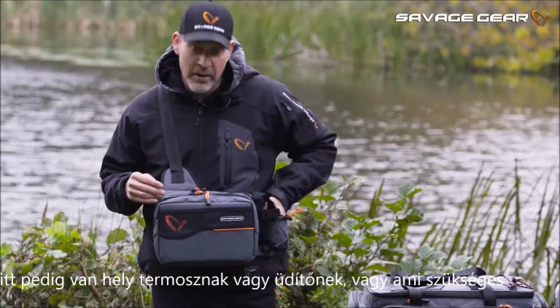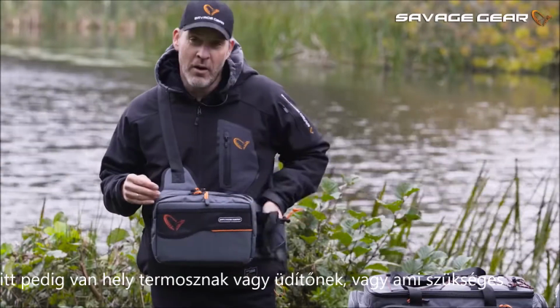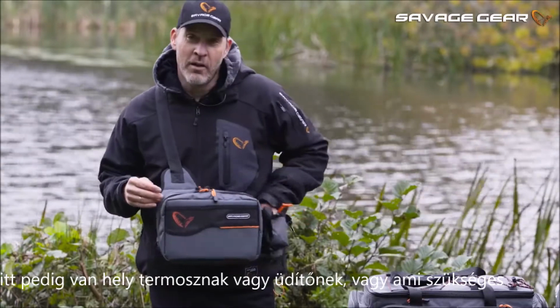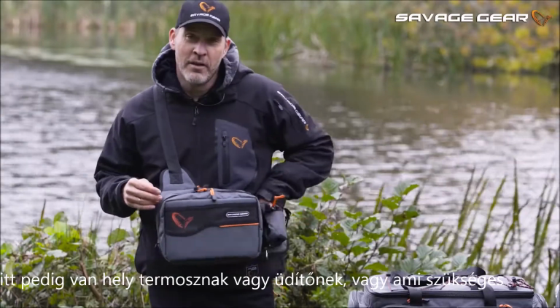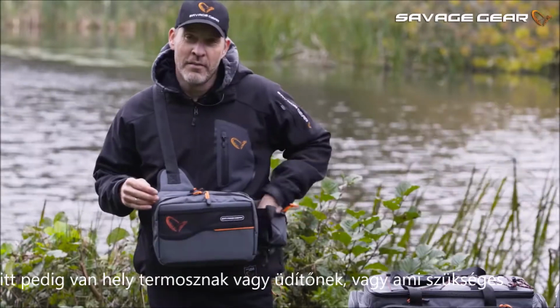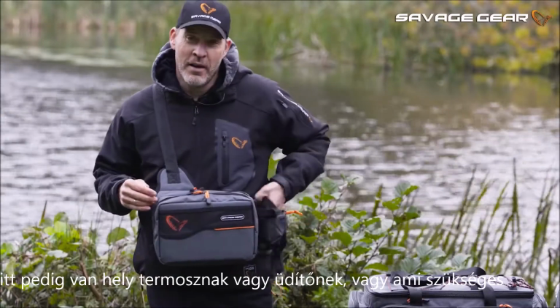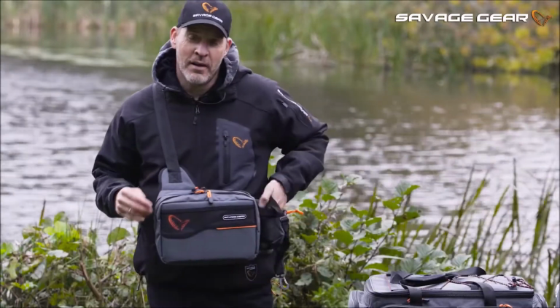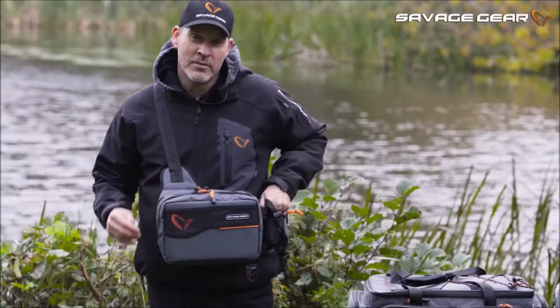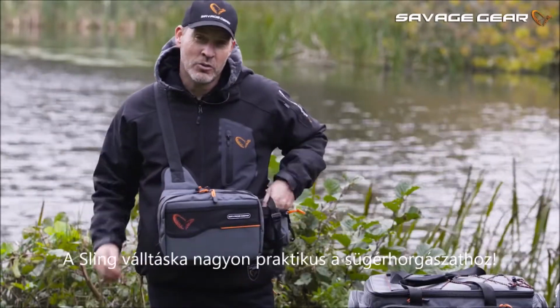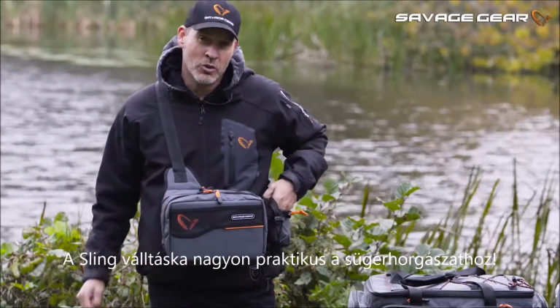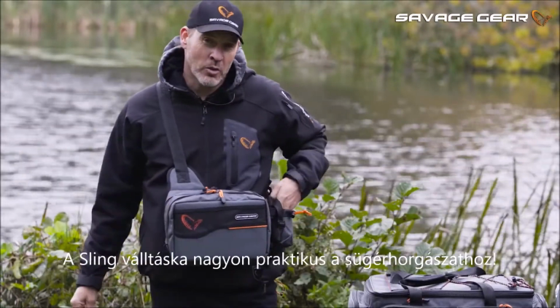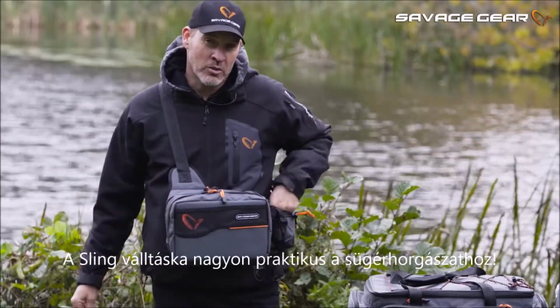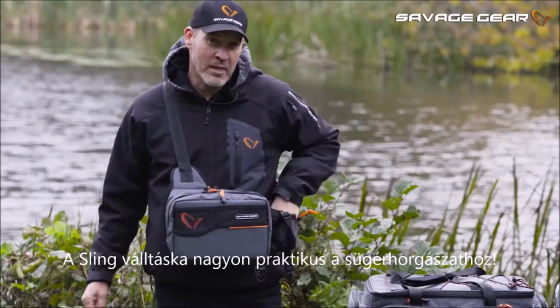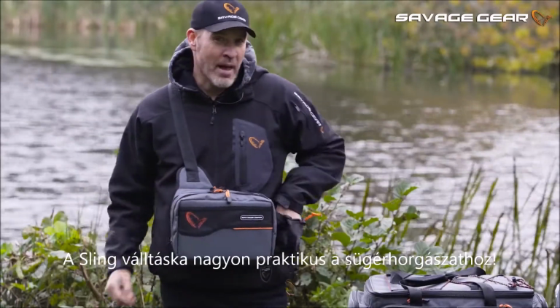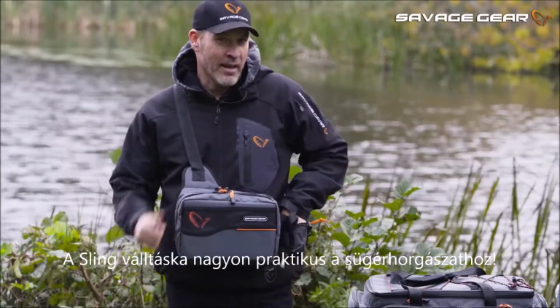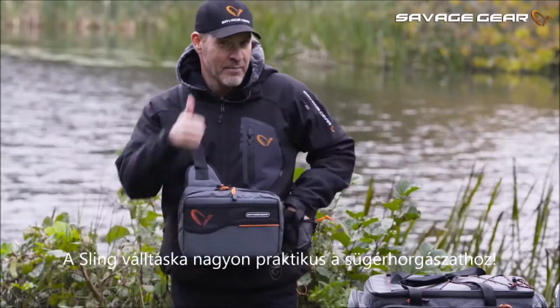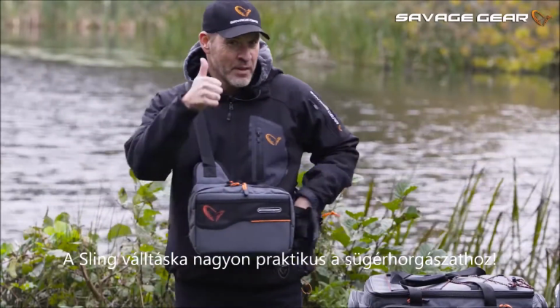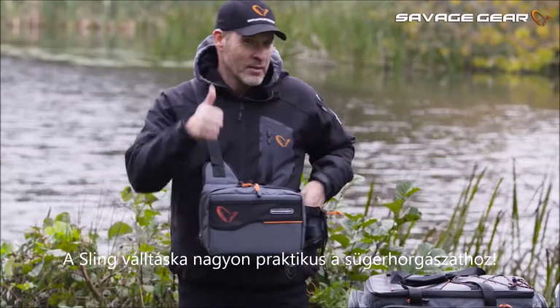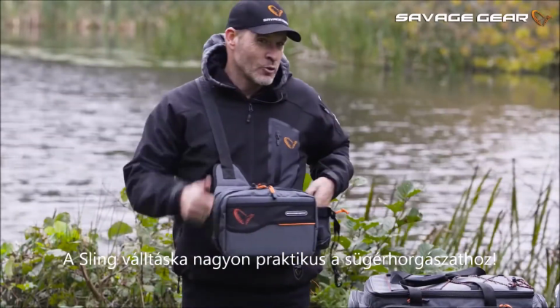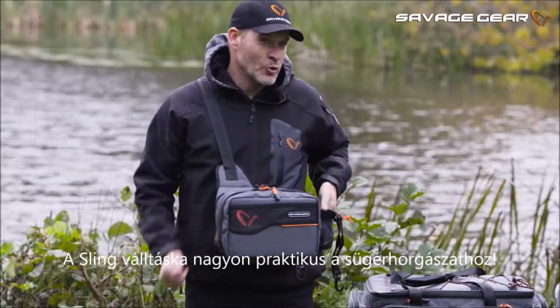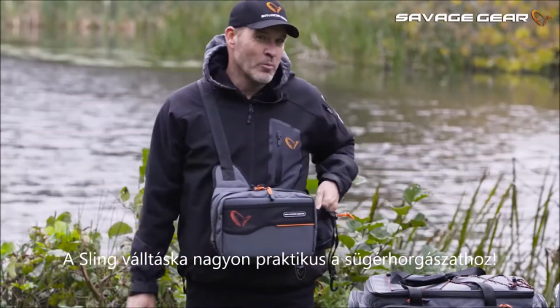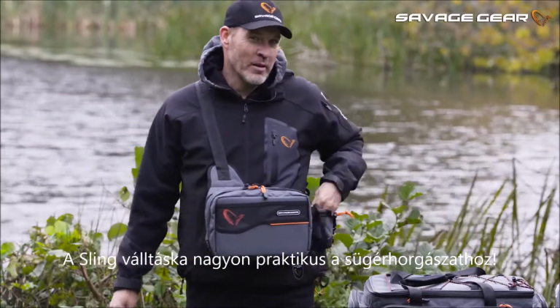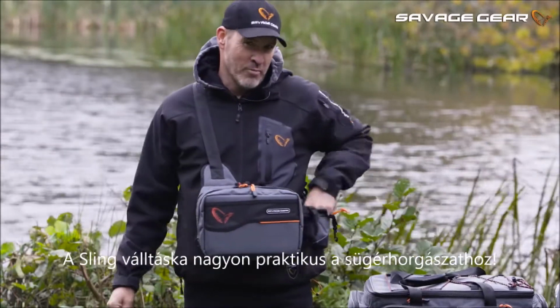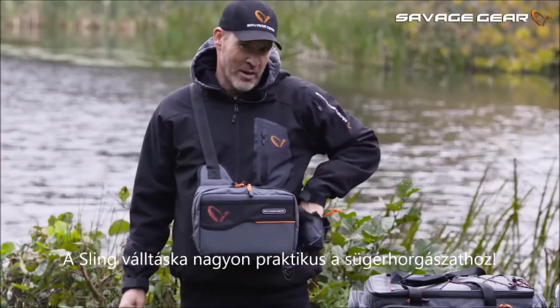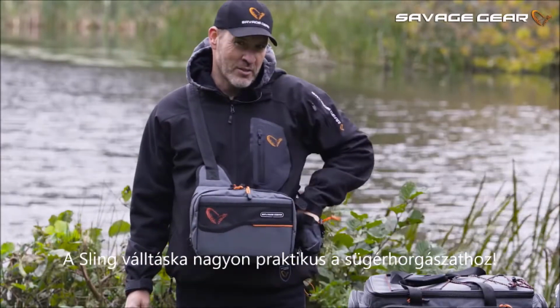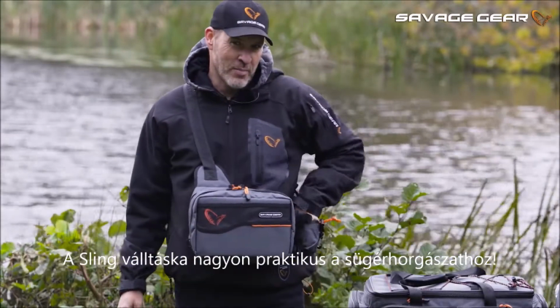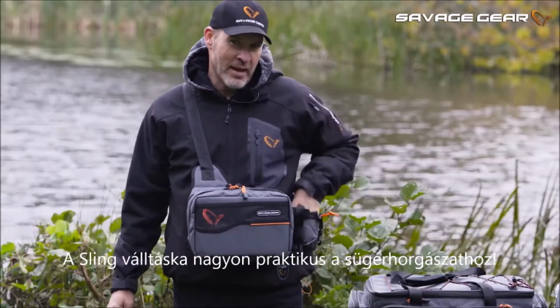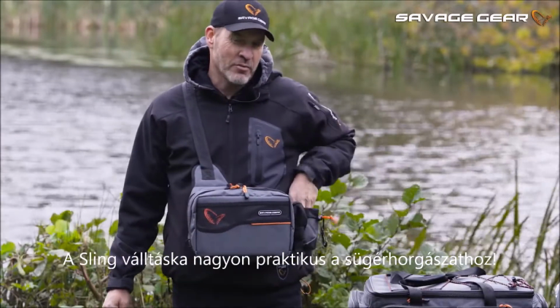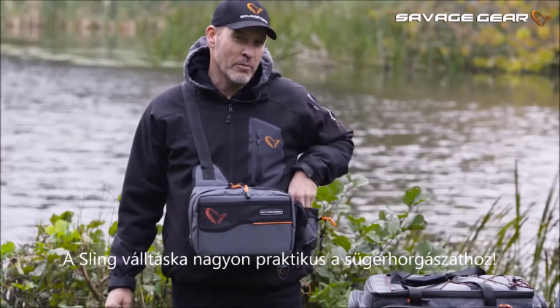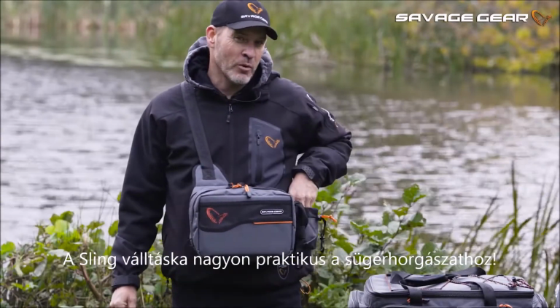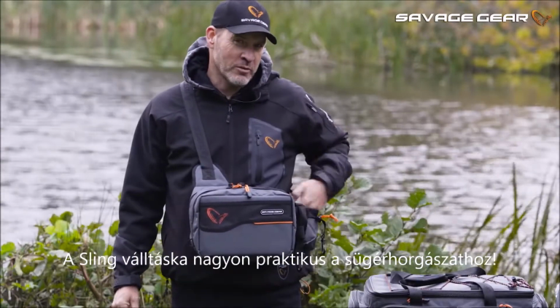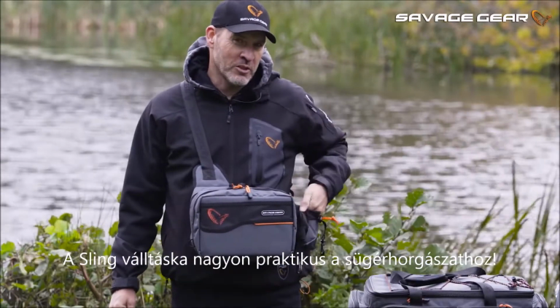All in all, the shoulder sling bag is a super practical little bag for your perch fishing.